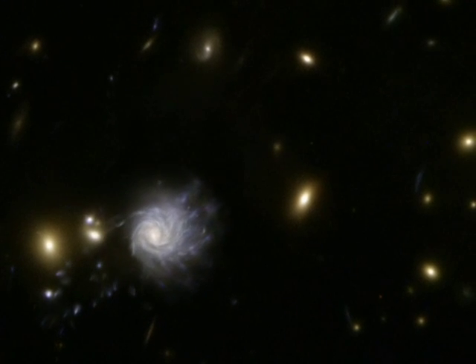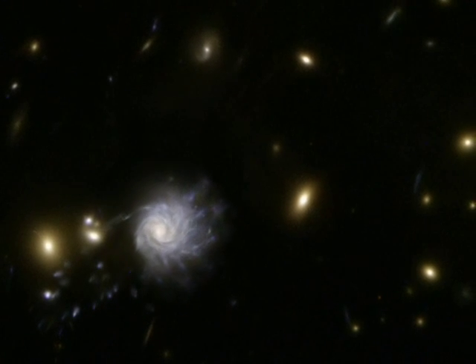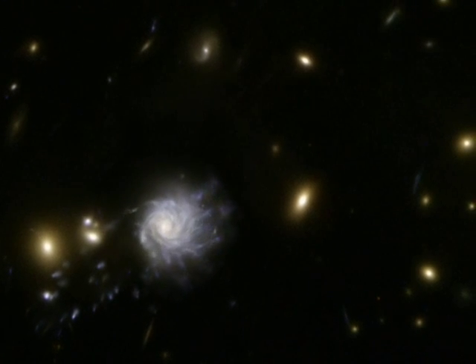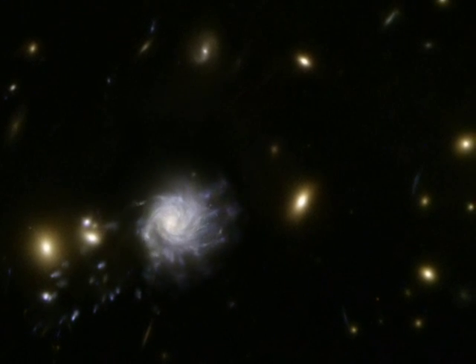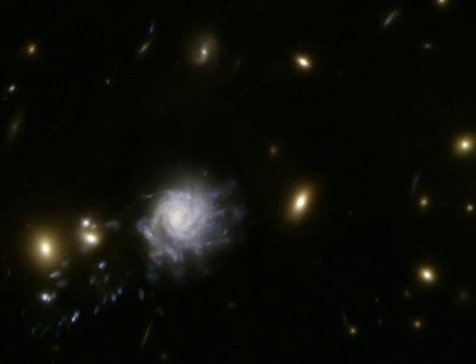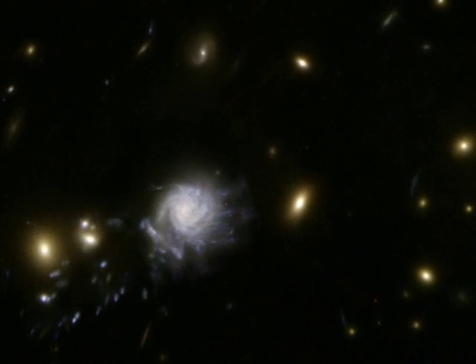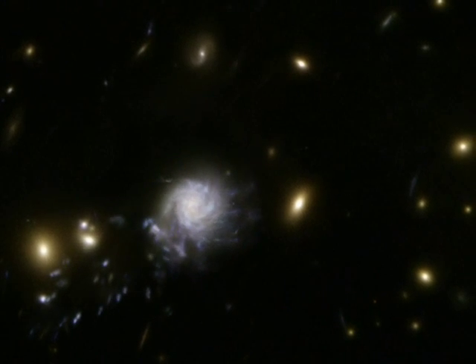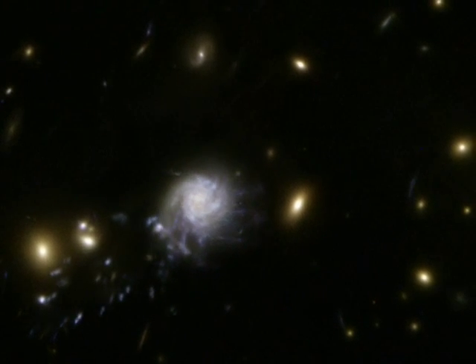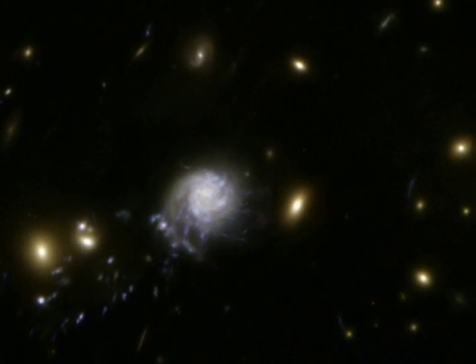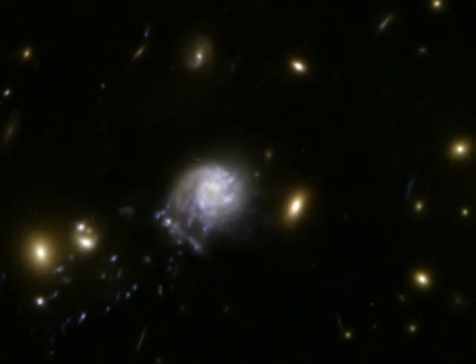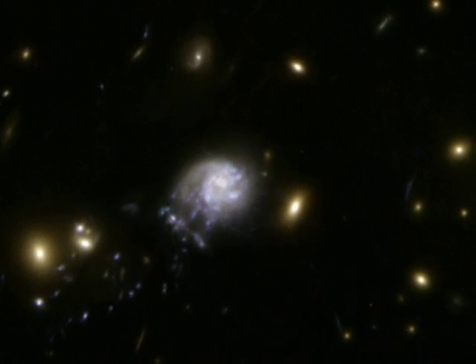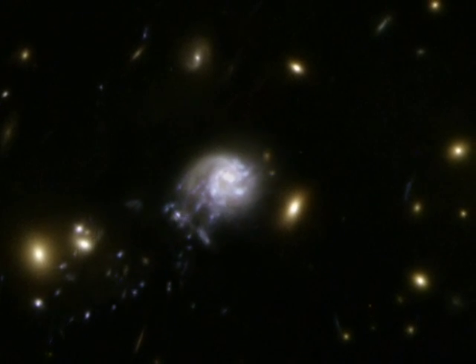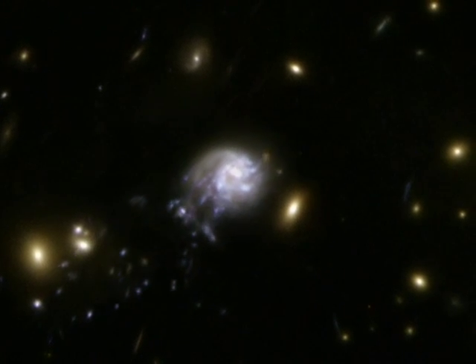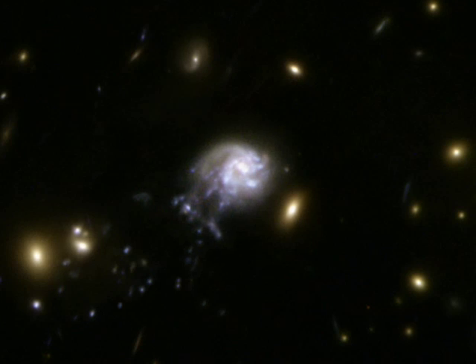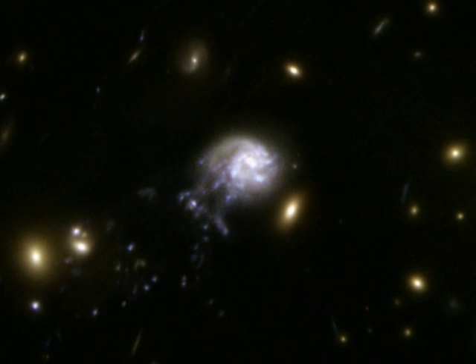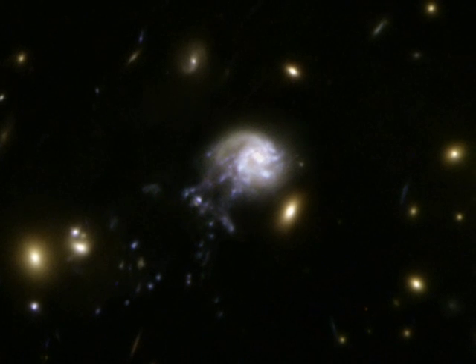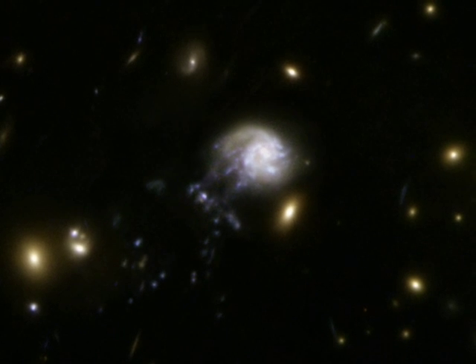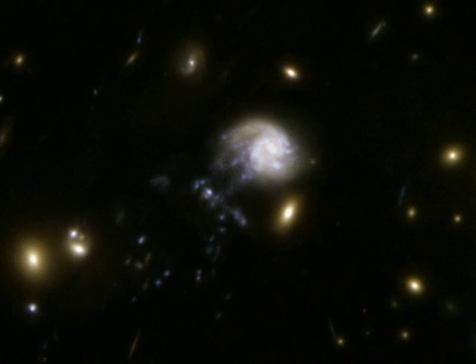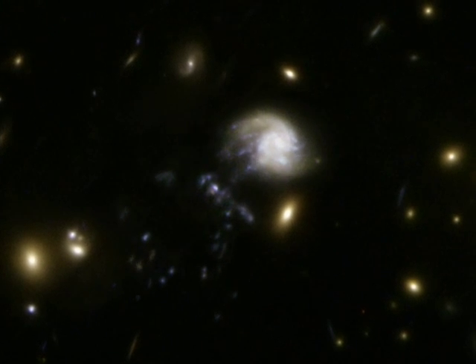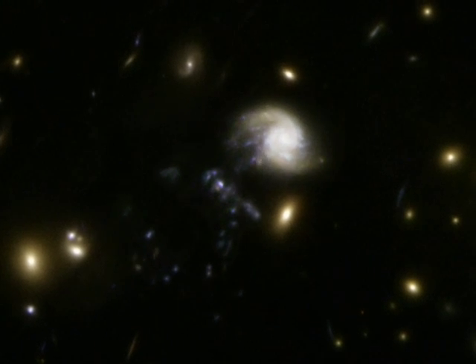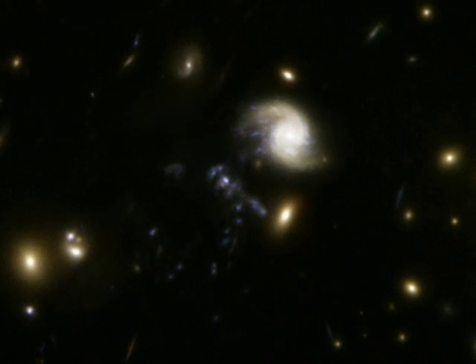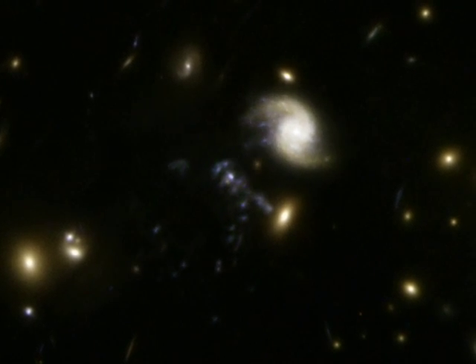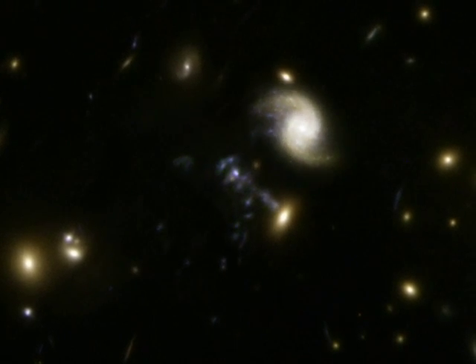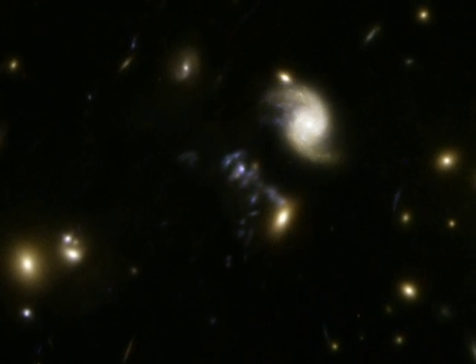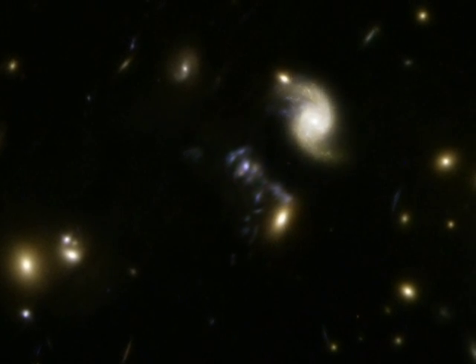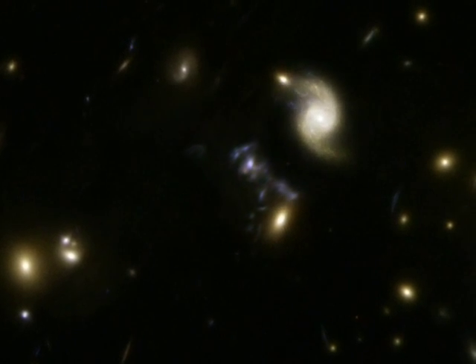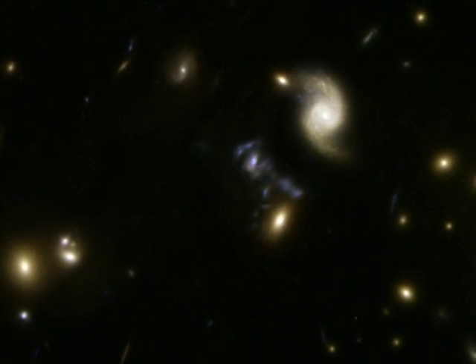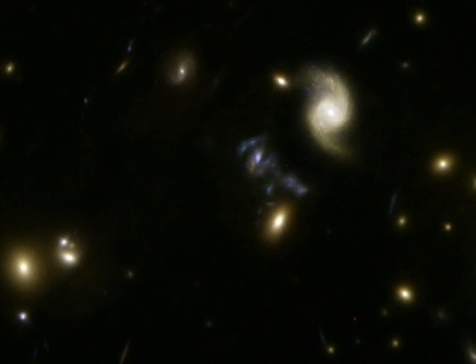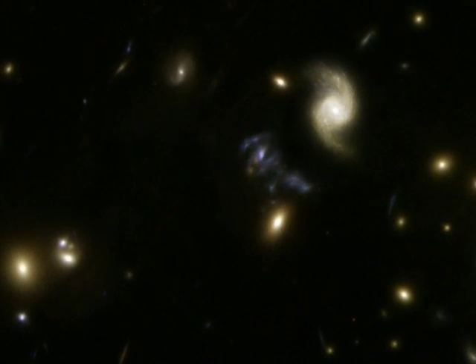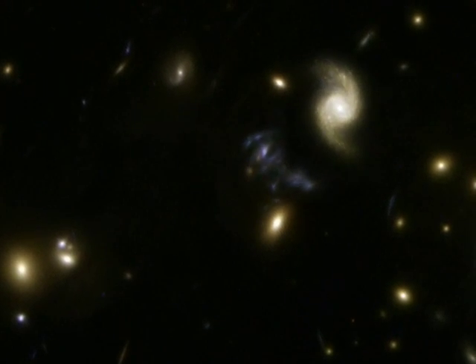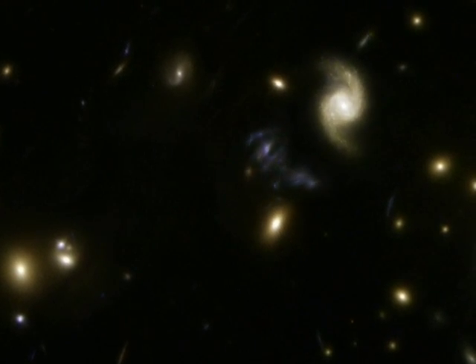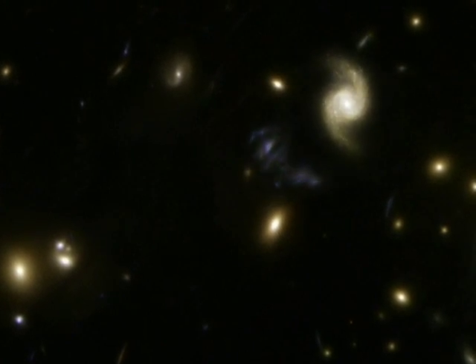3.2 billion light-years from Earth, a group of astronomers have captured live with Hubble something they never thought they would get to see.